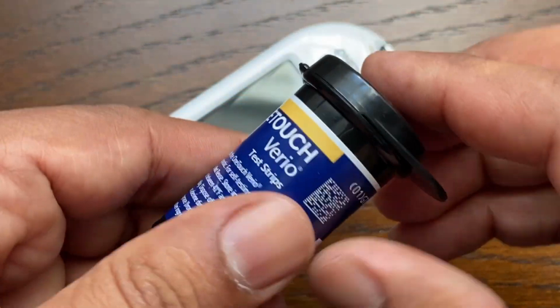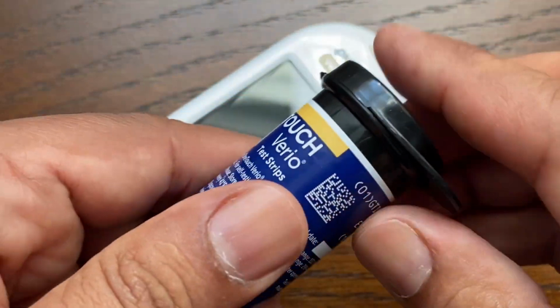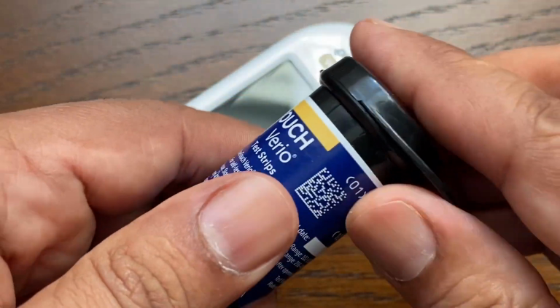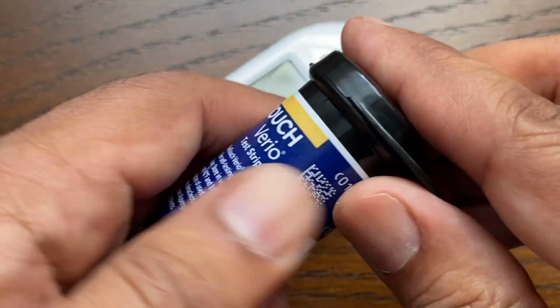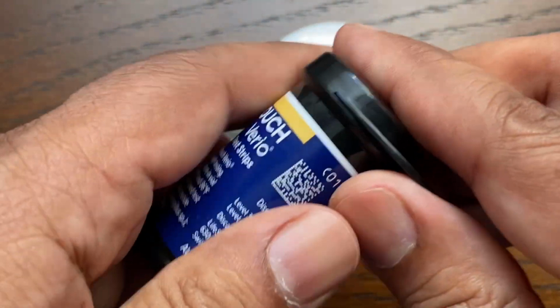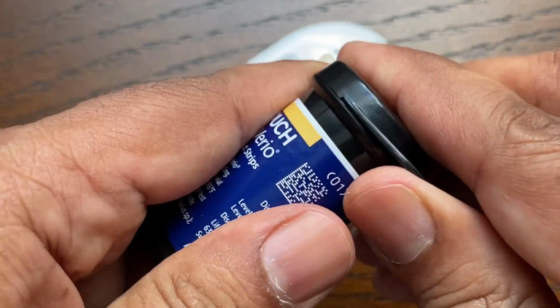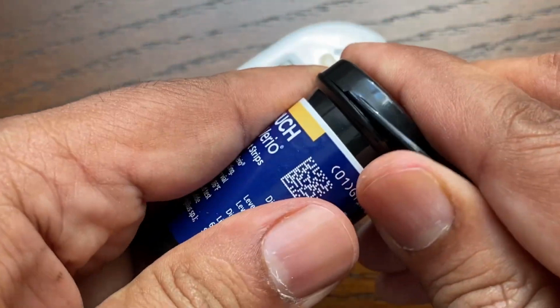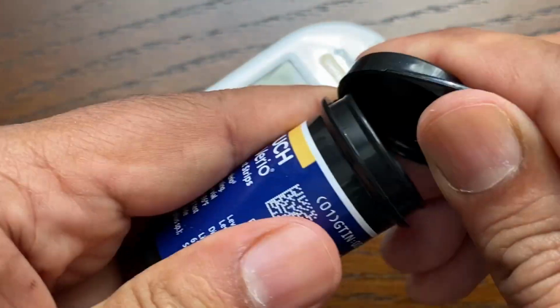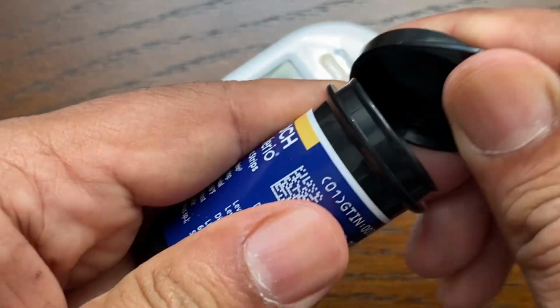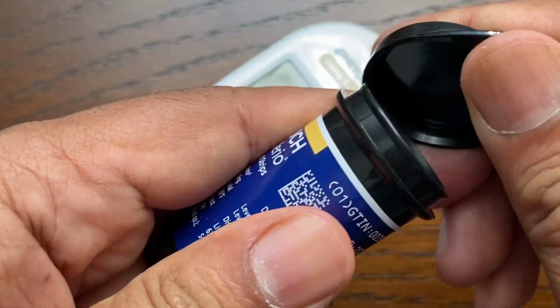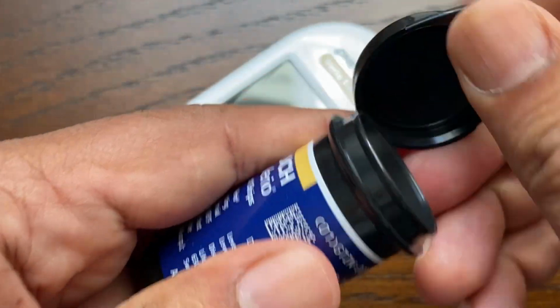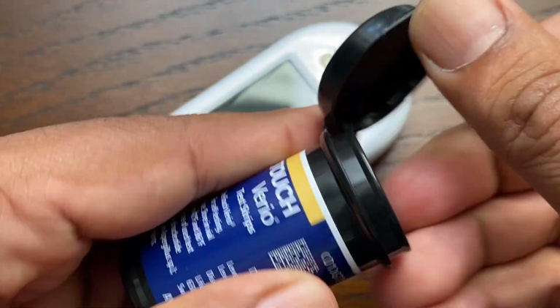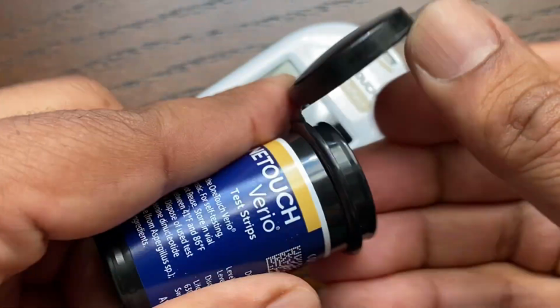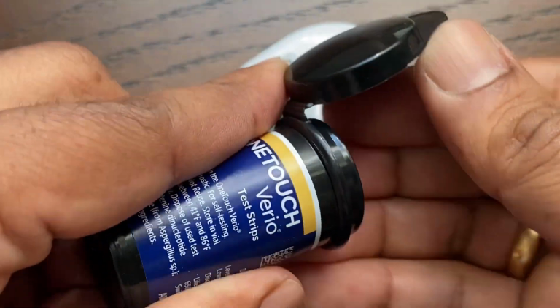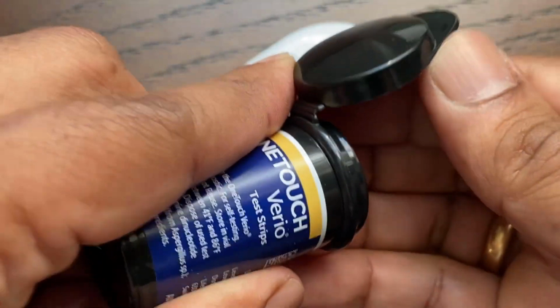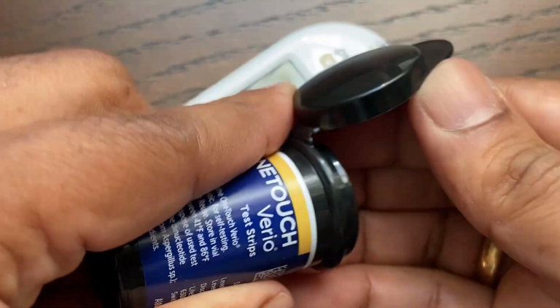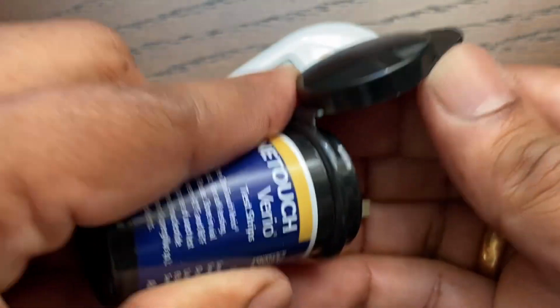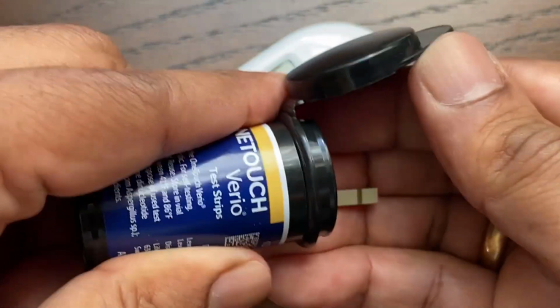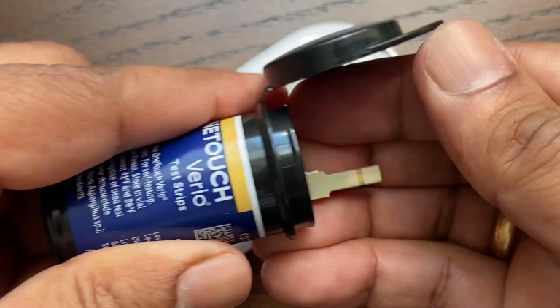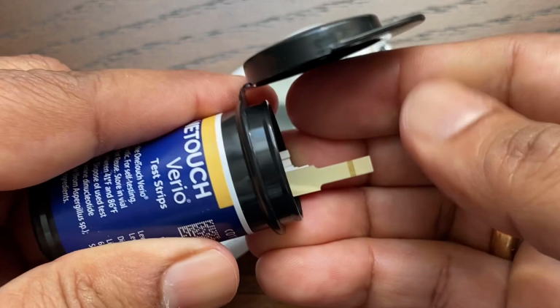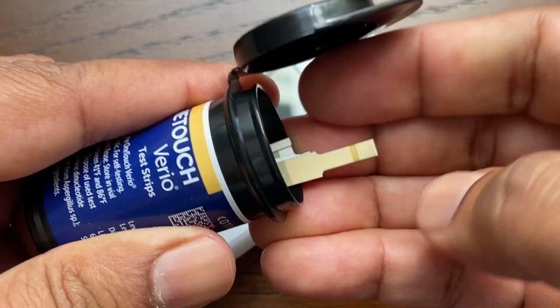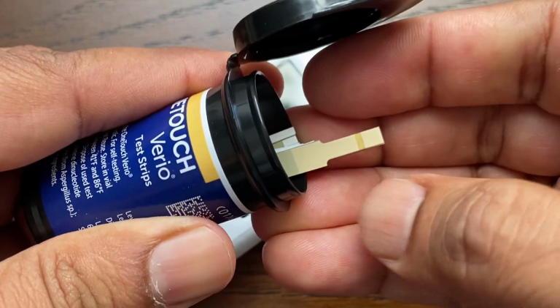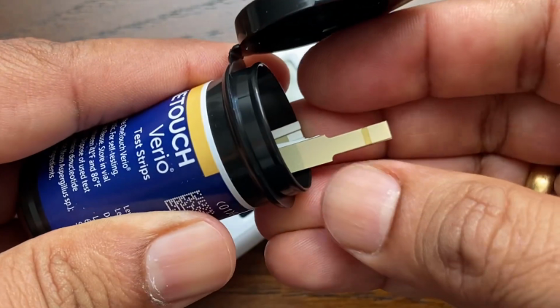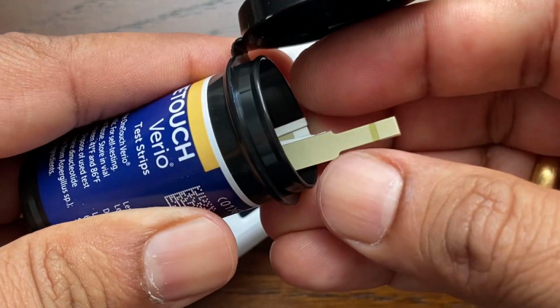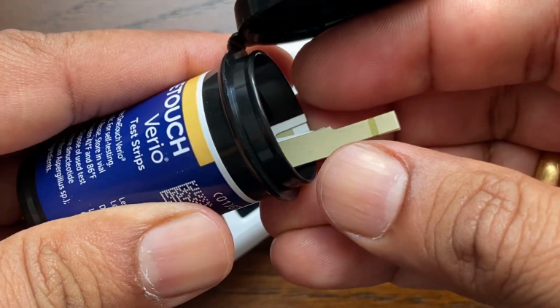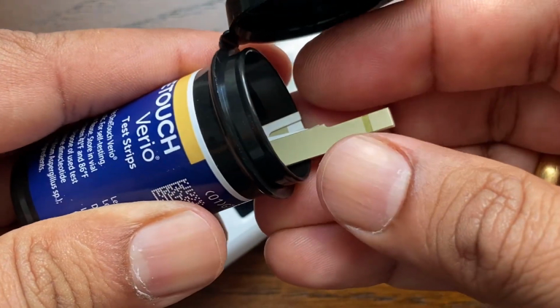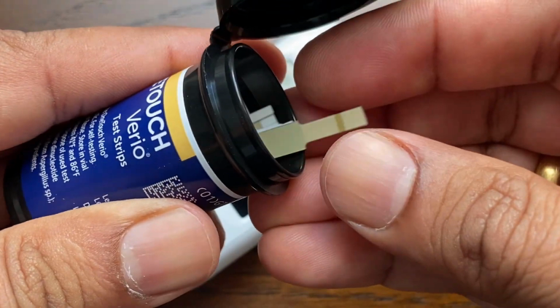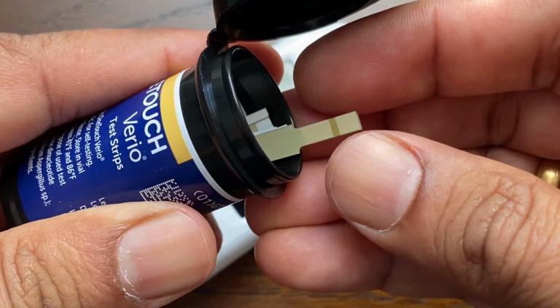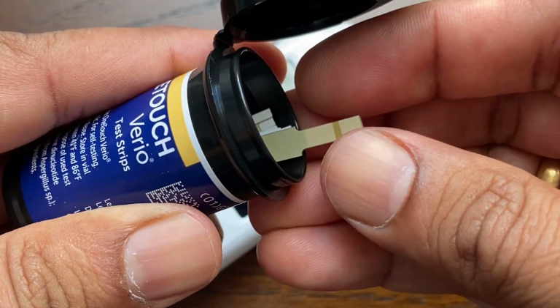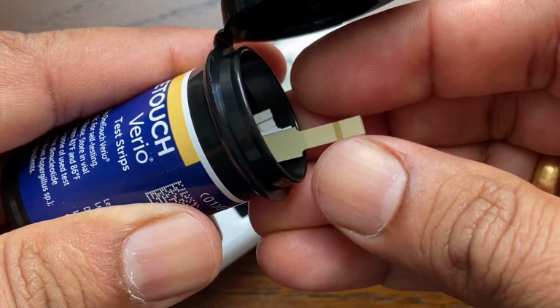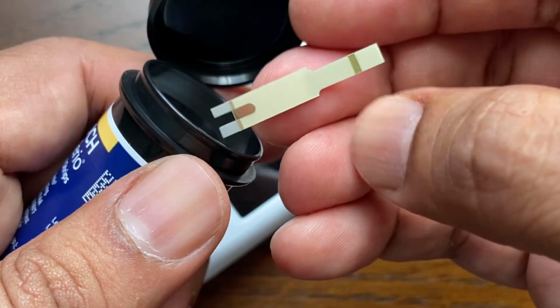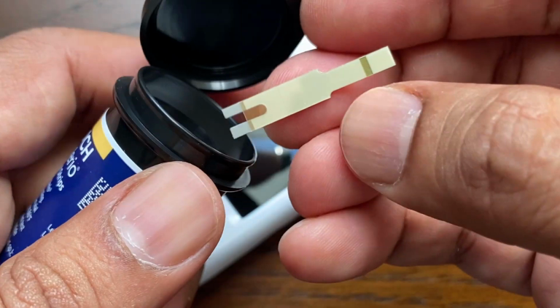Before testing, wash your hands thoroughly with warm soapy water. Rinse and dry completely.